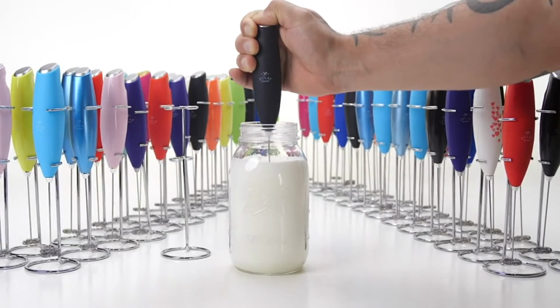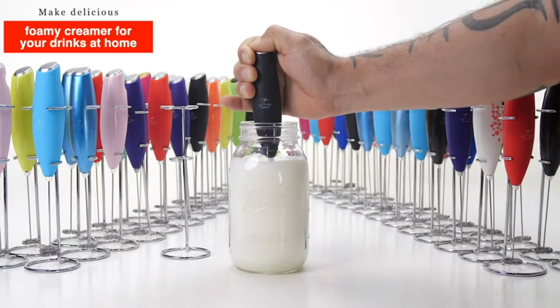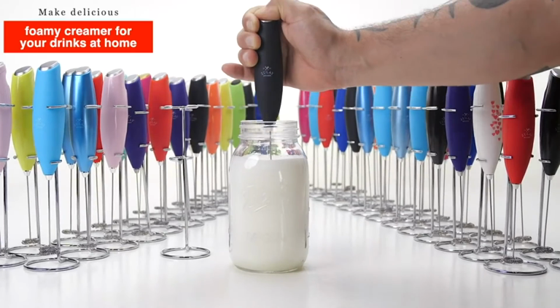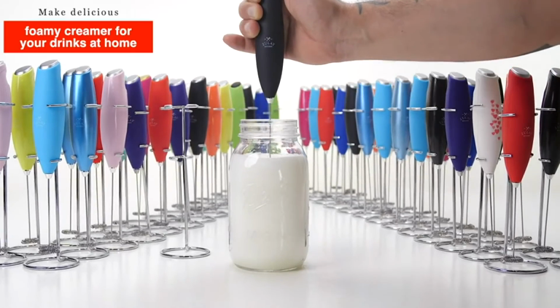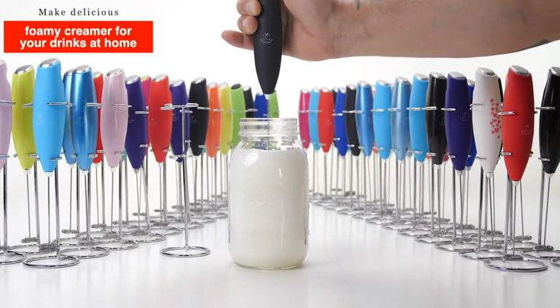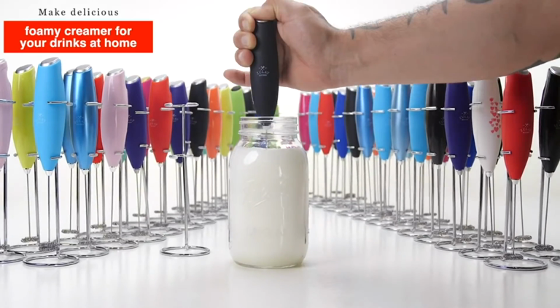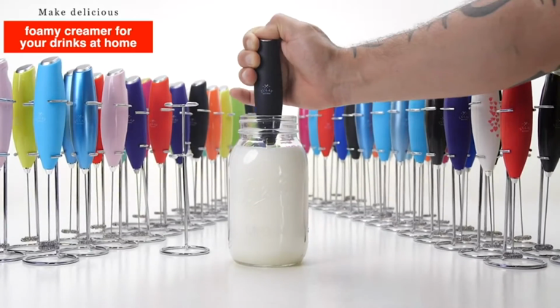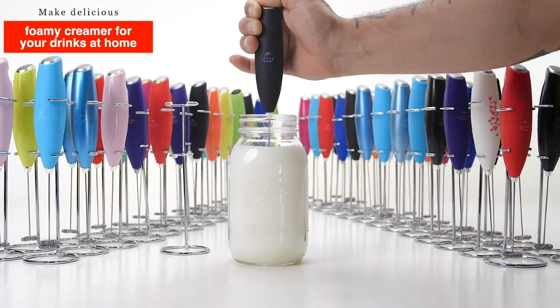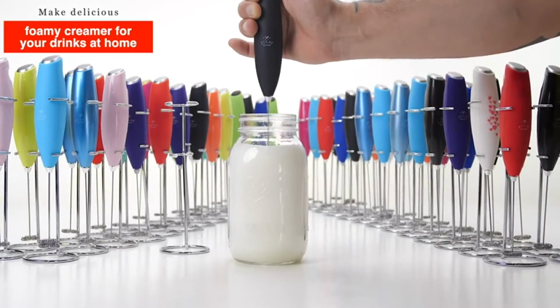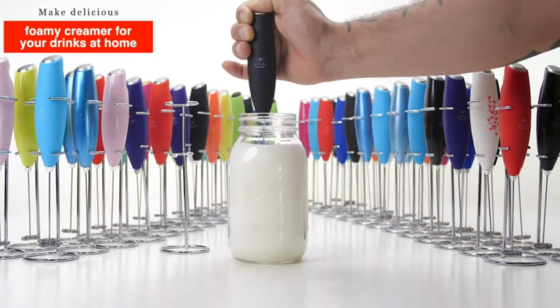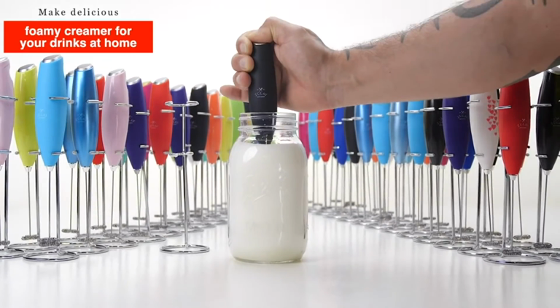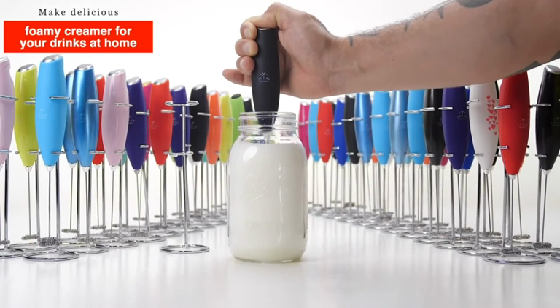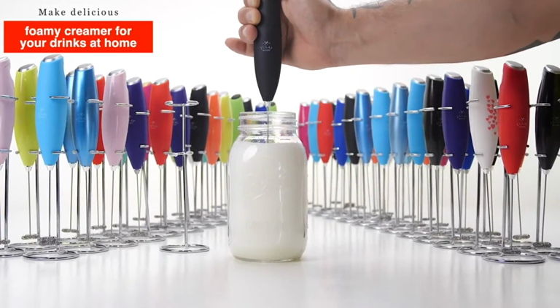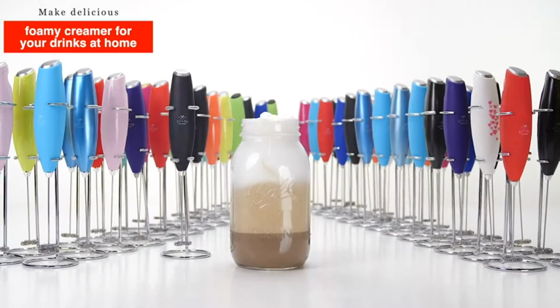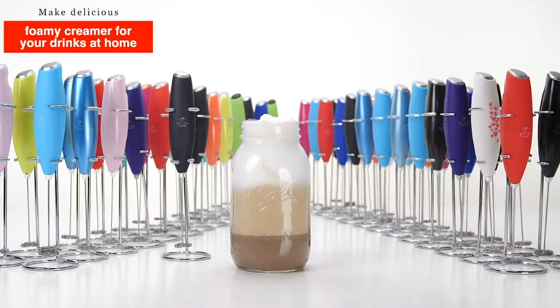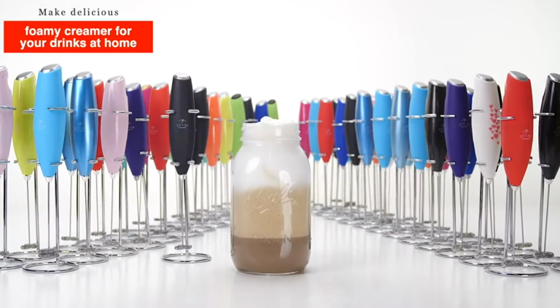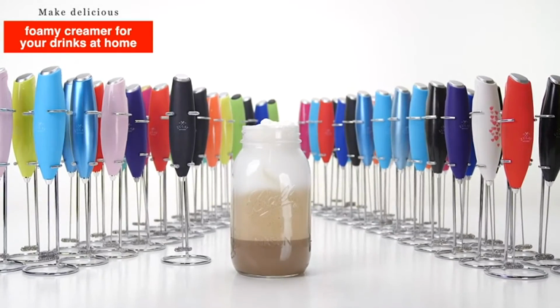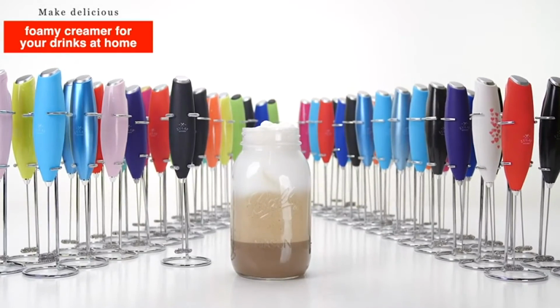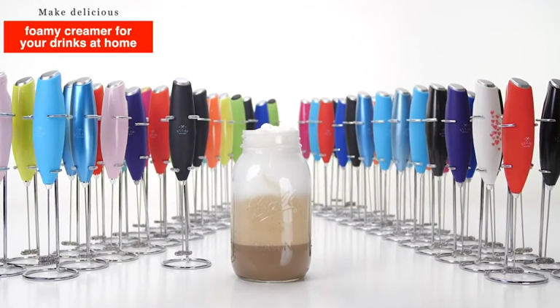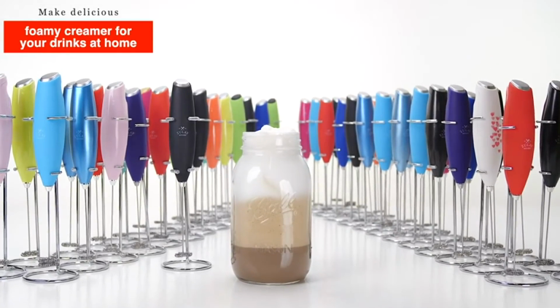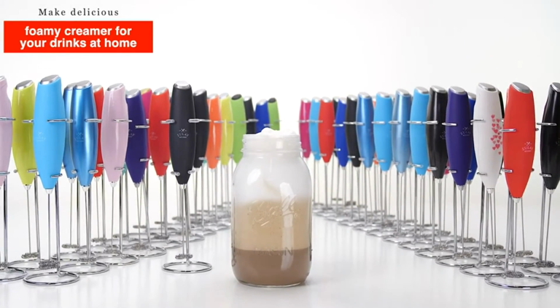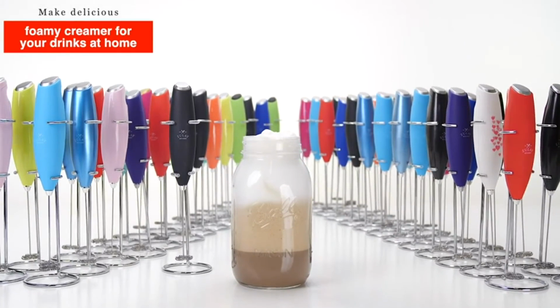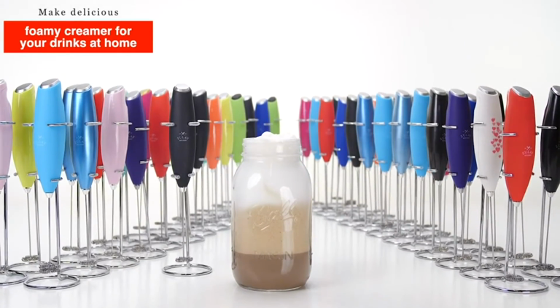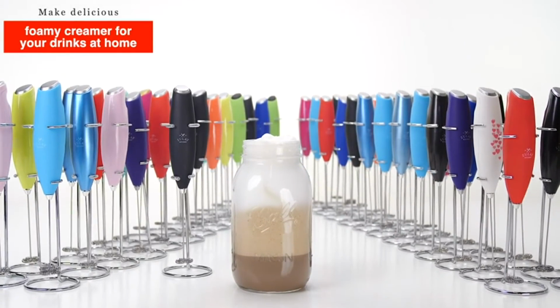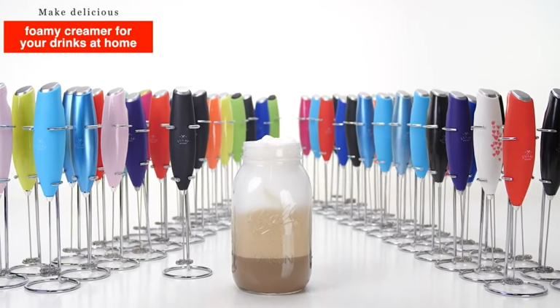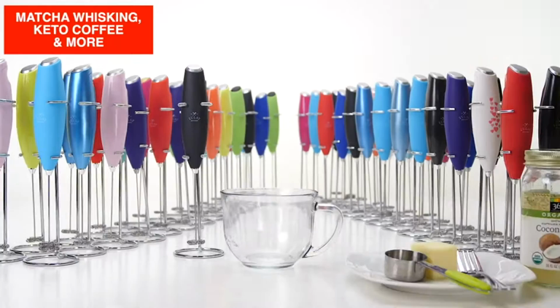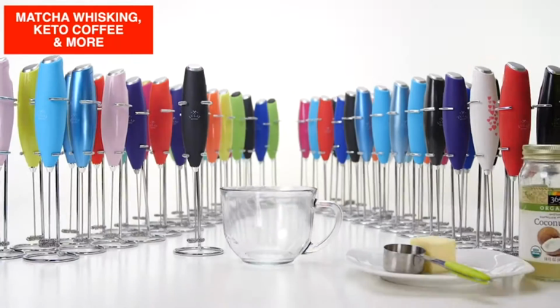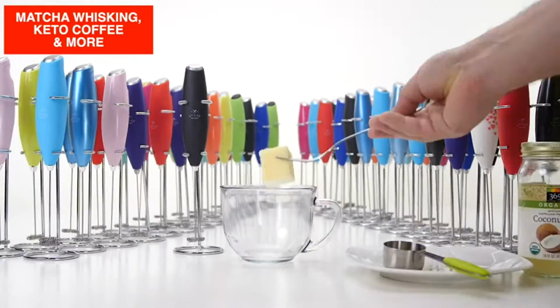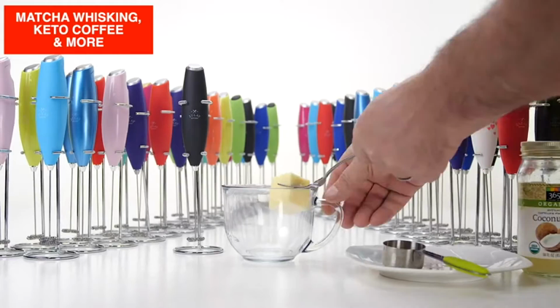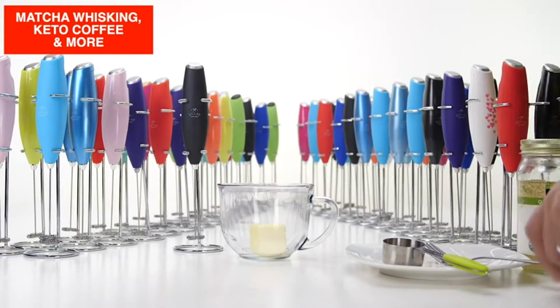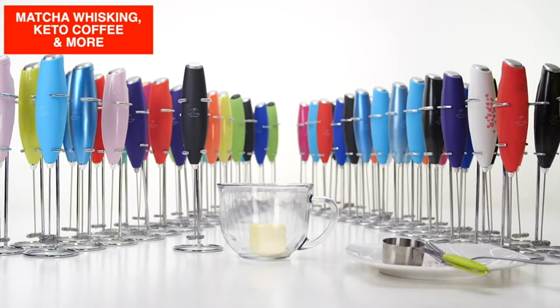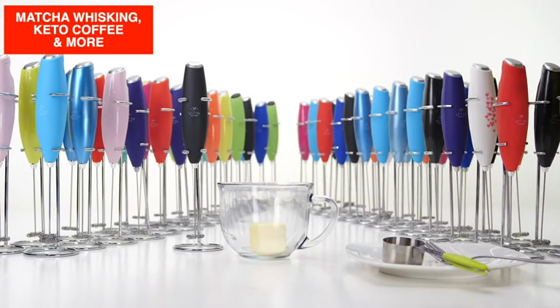Make delicious, foamy cream for your drinks at home without a trip to the coffee shop.